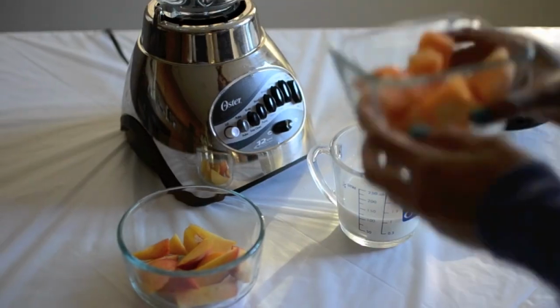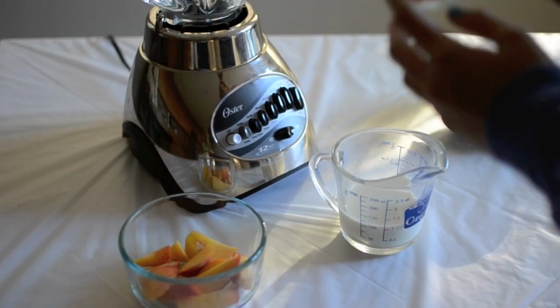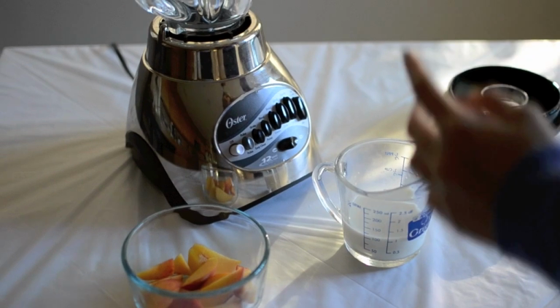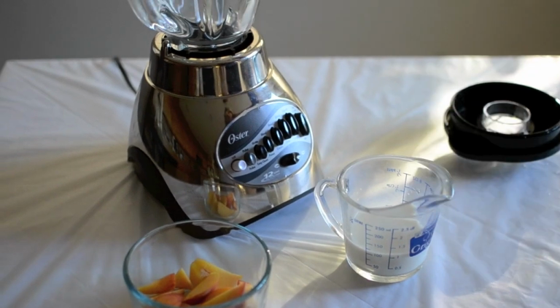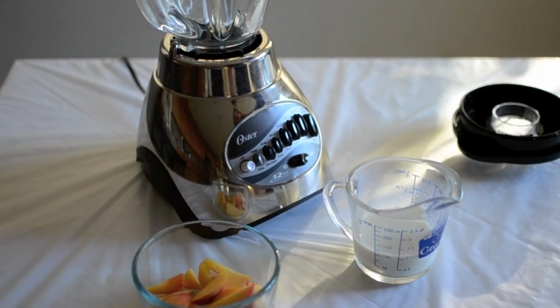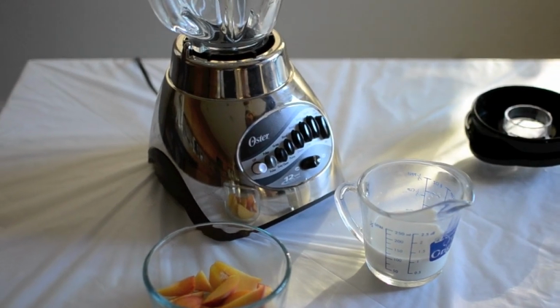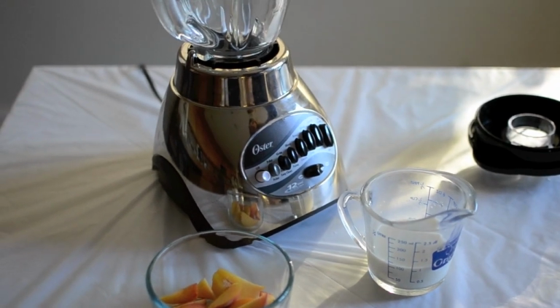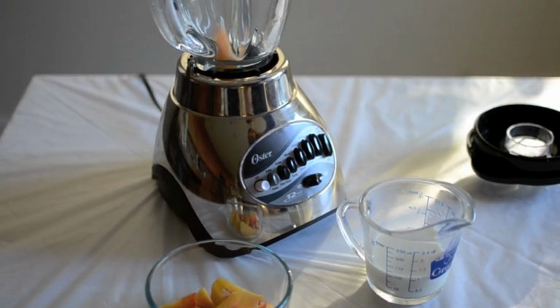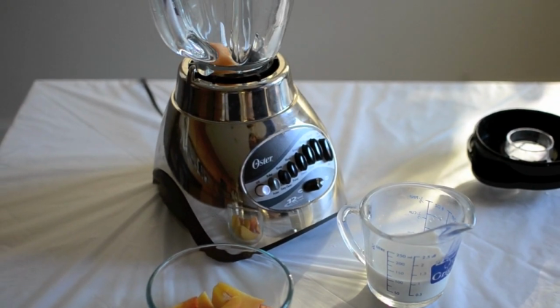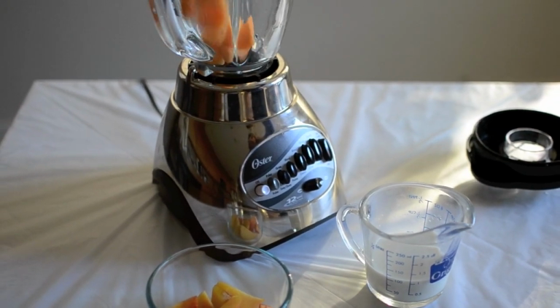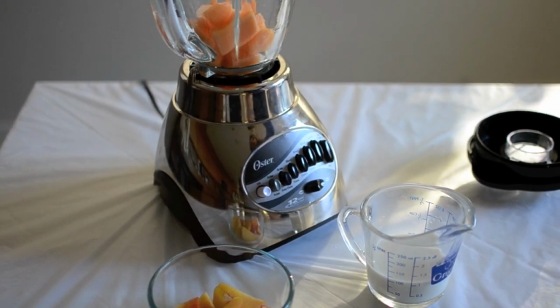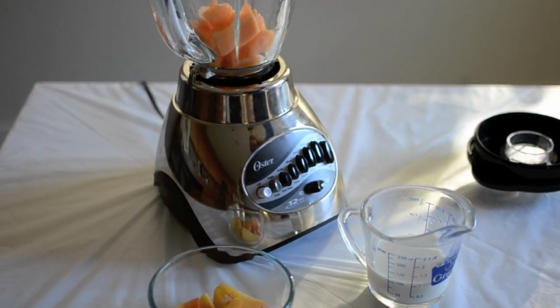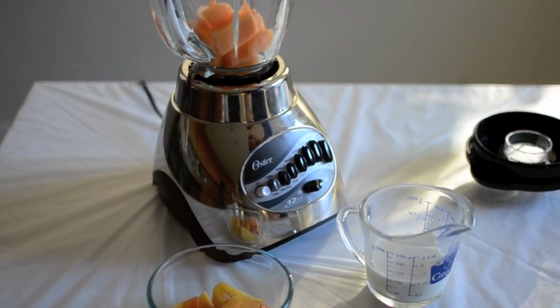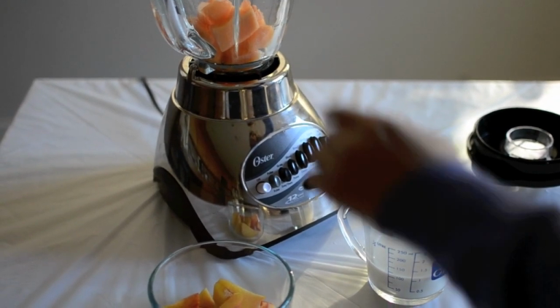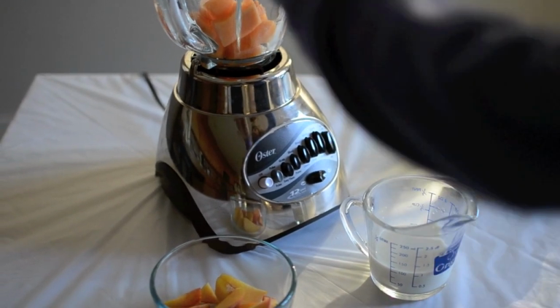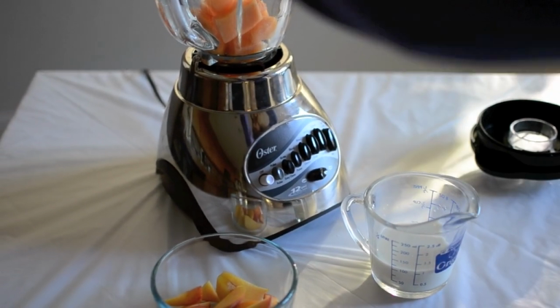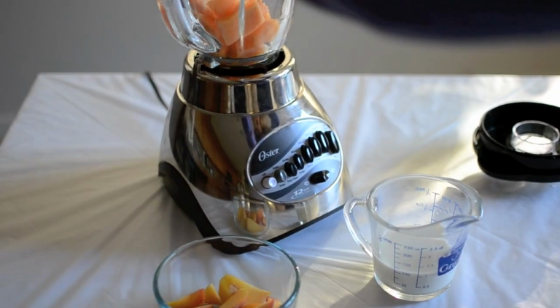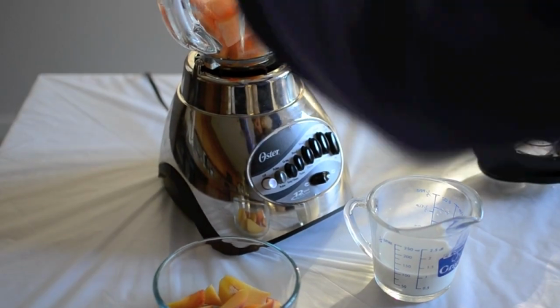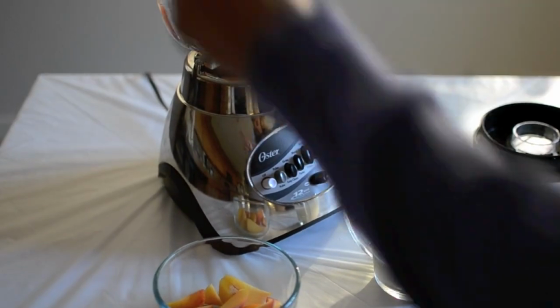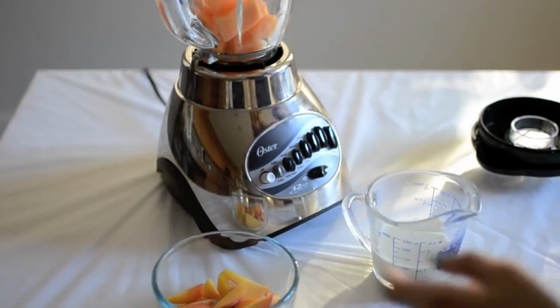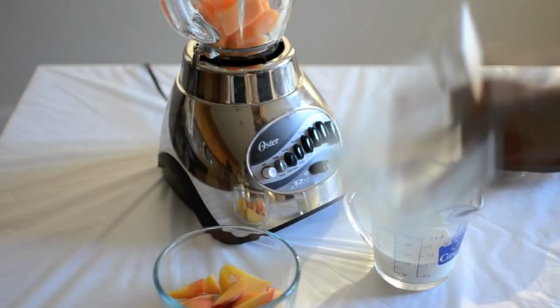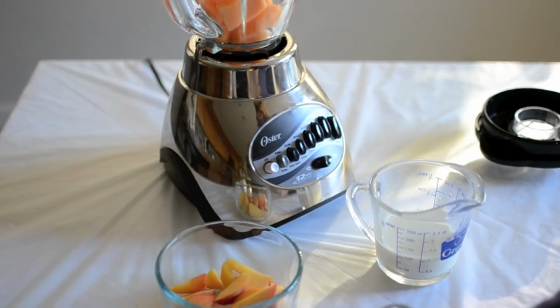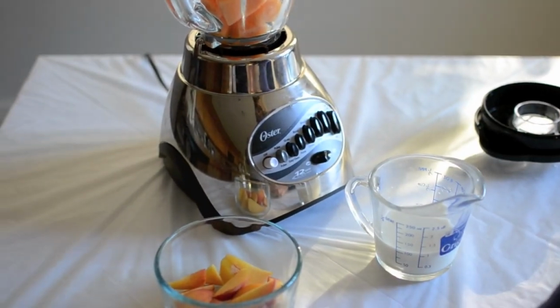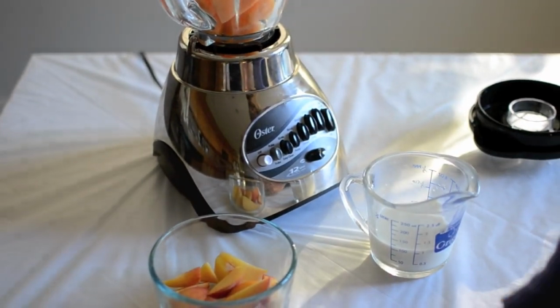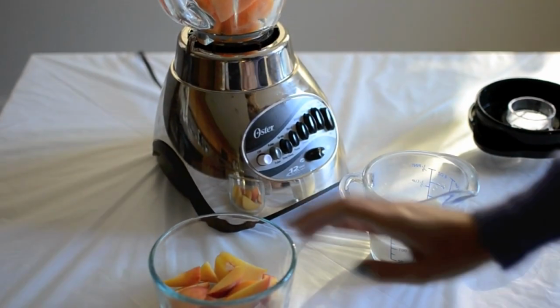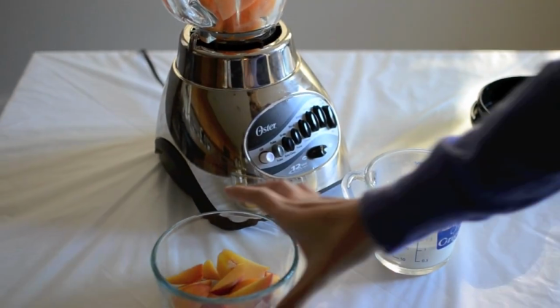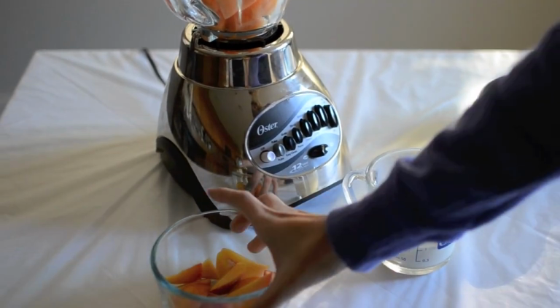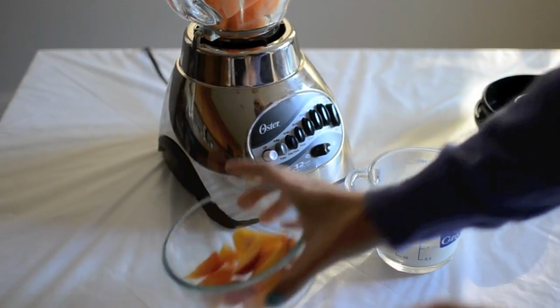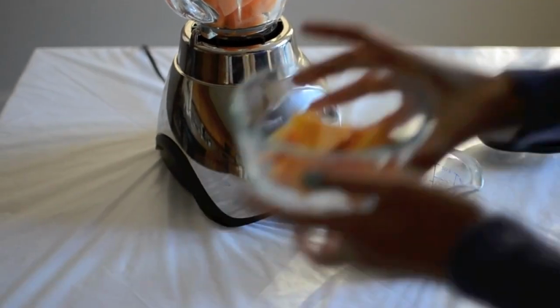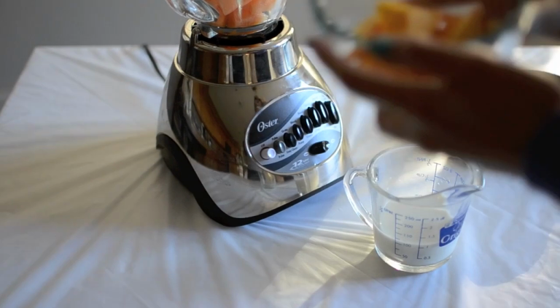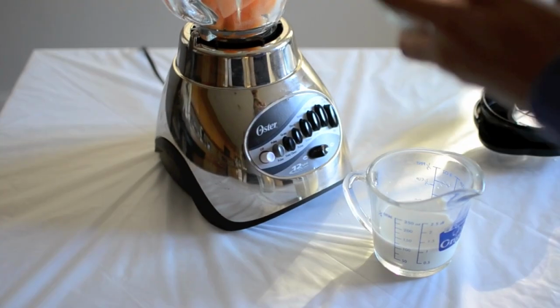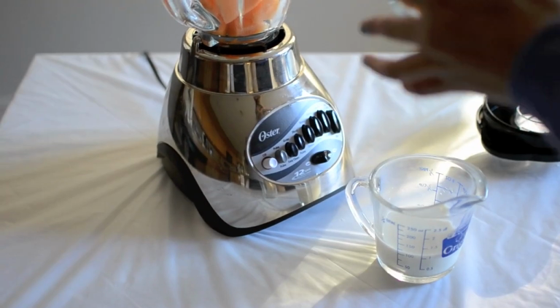For the fourth layer, you need half a cup of cantaloupe, 1 peach, and a dash of milk.